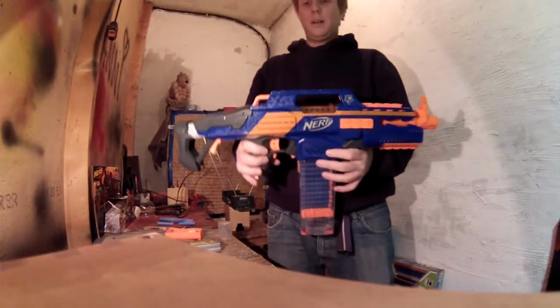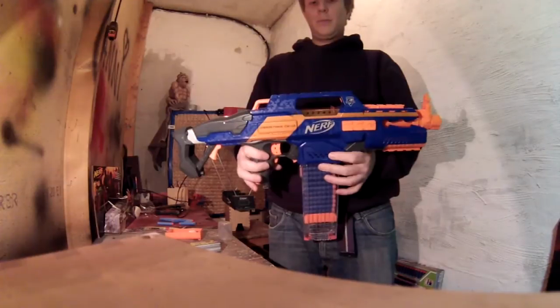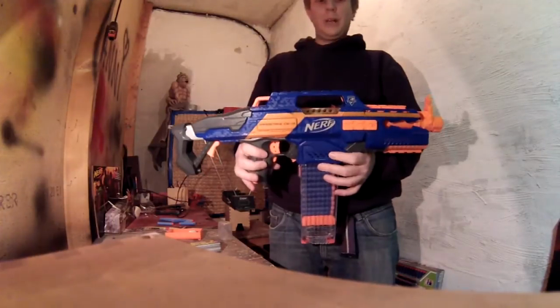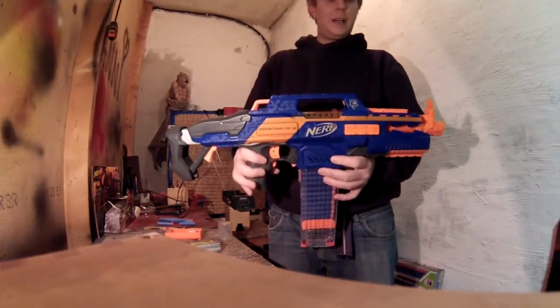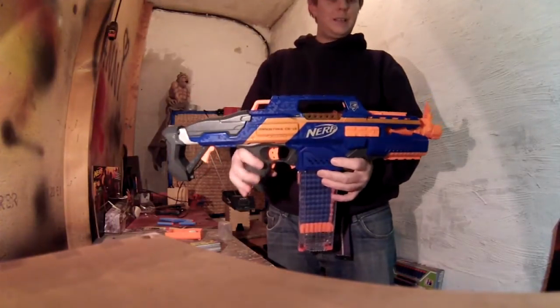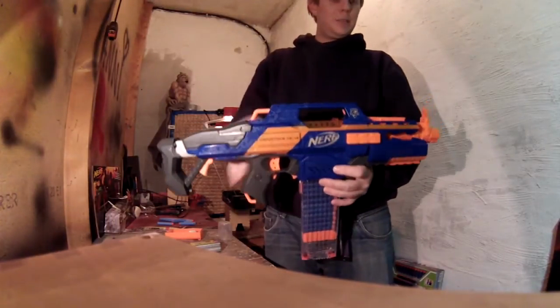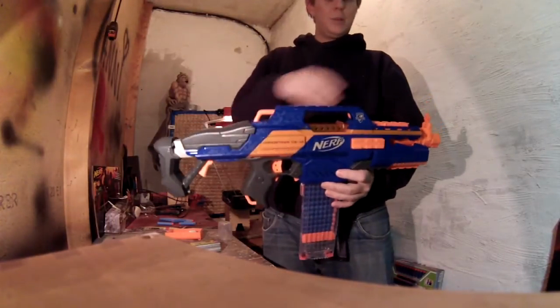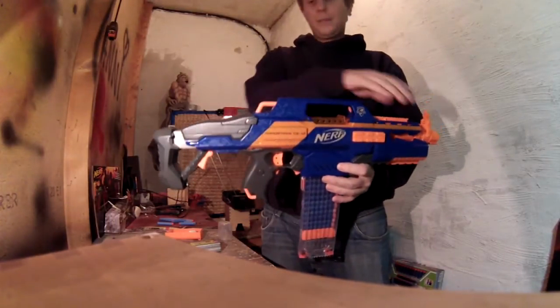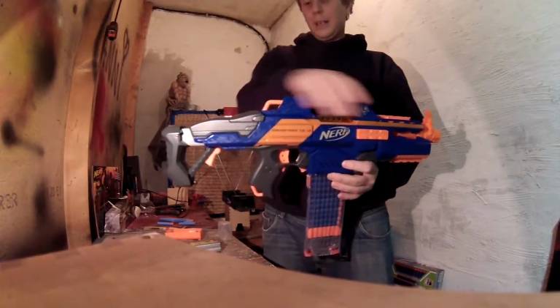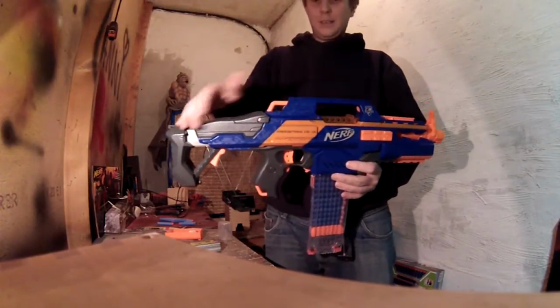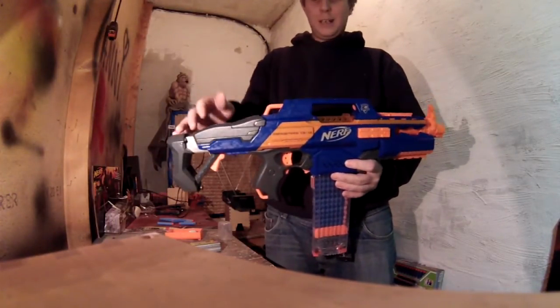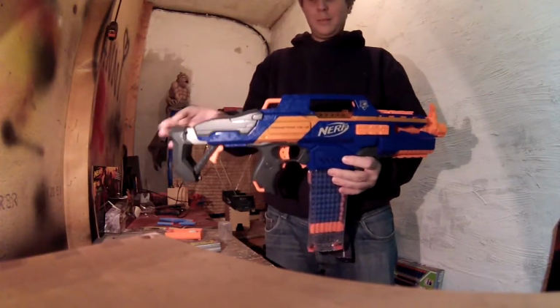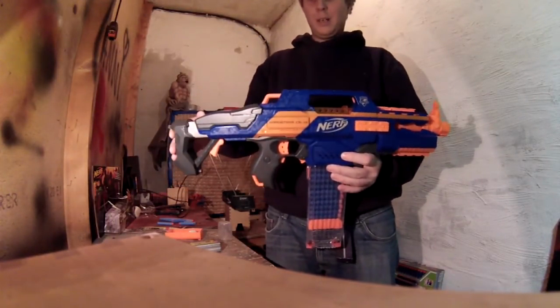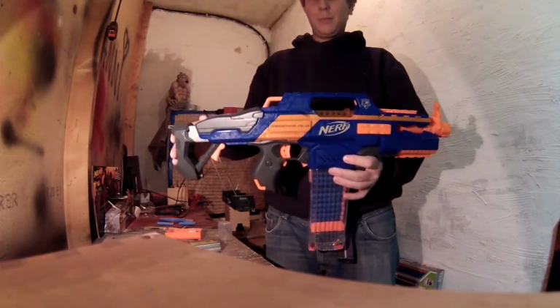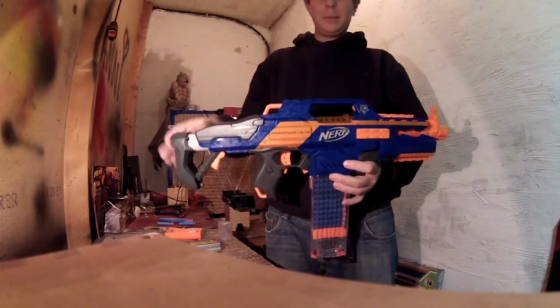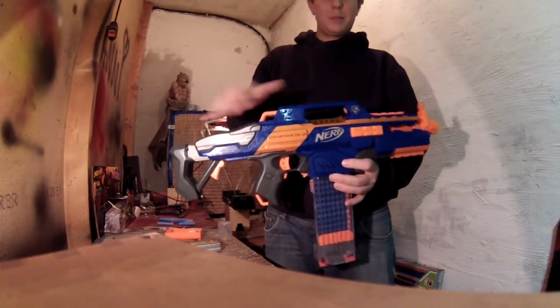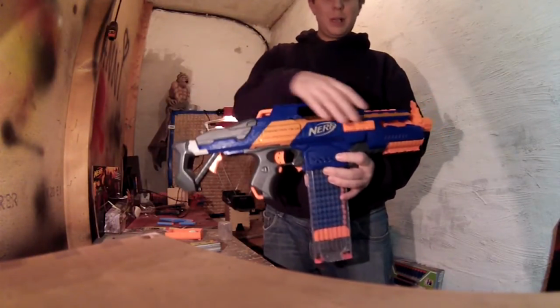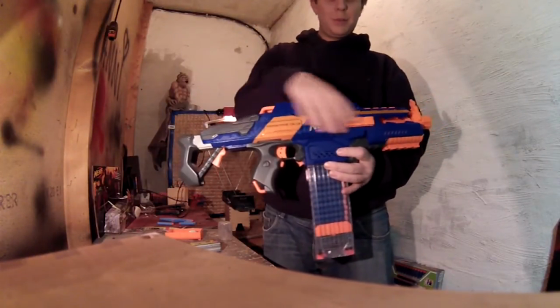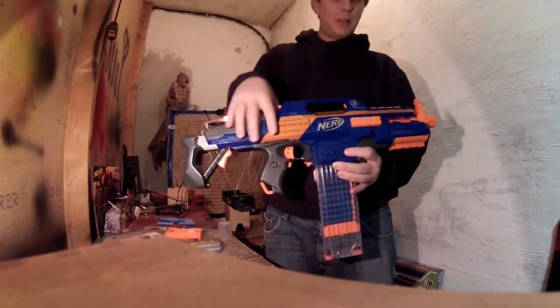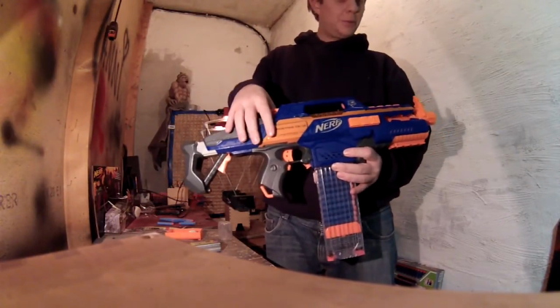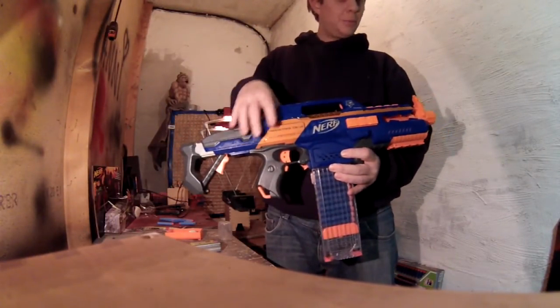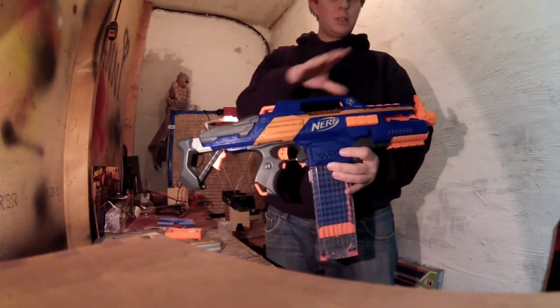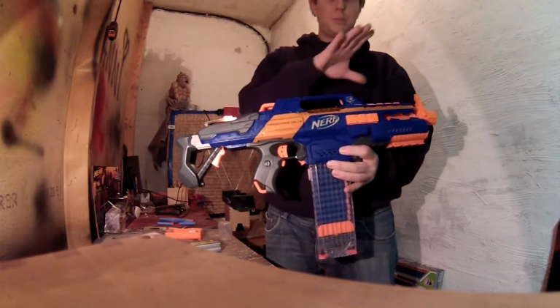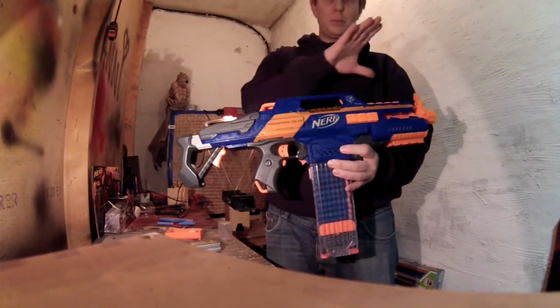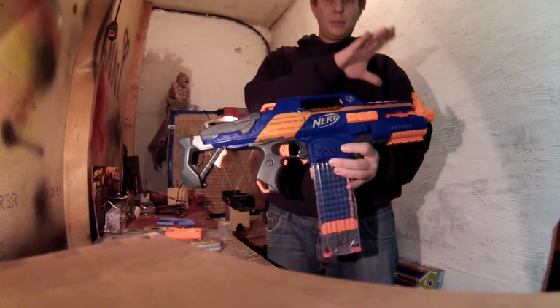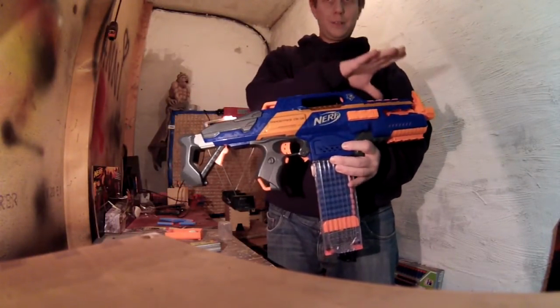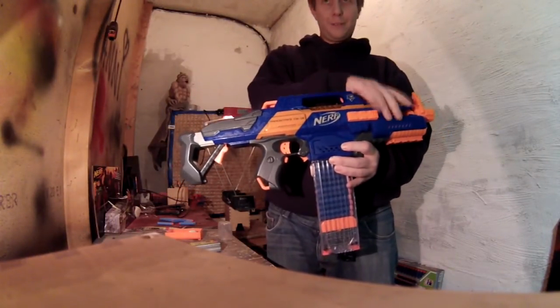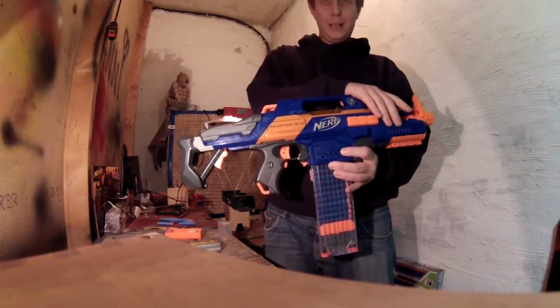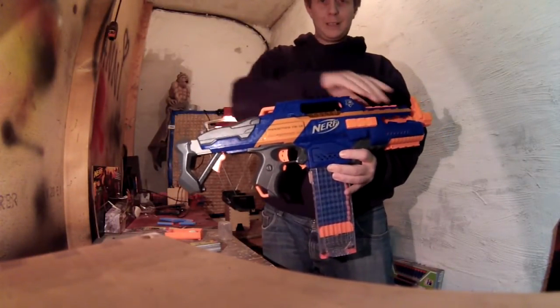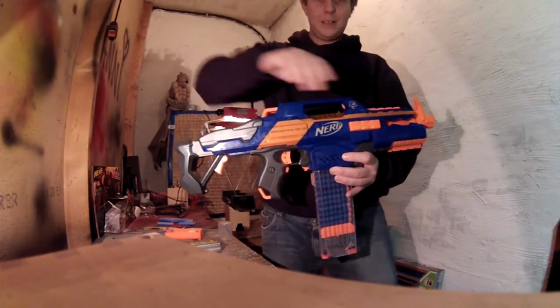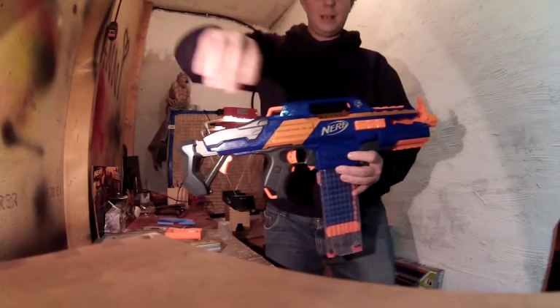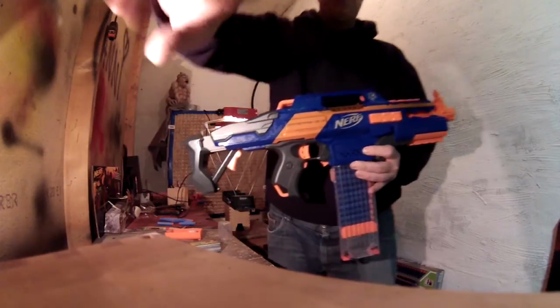Radar fire test with the same RapidStrike with the upgrade motors but with the 3S LiPo.